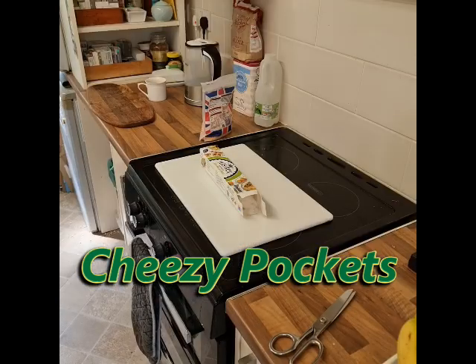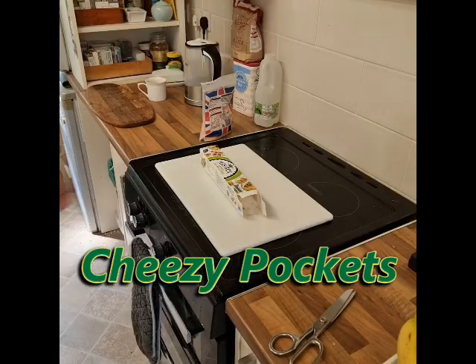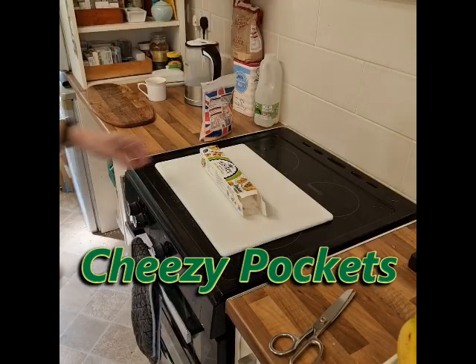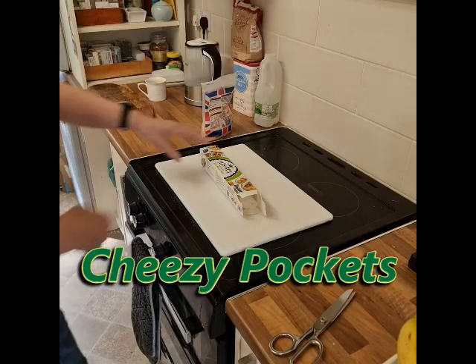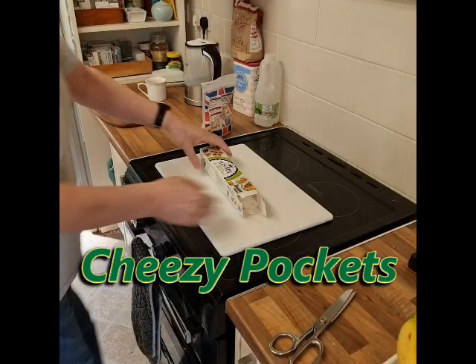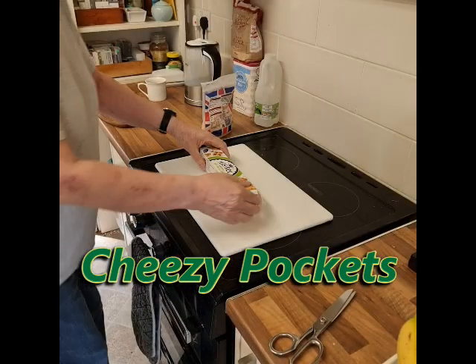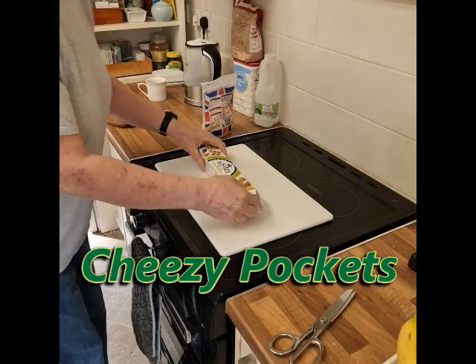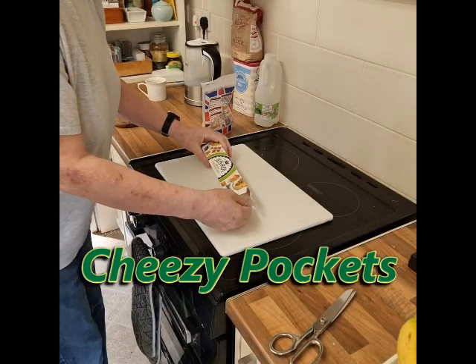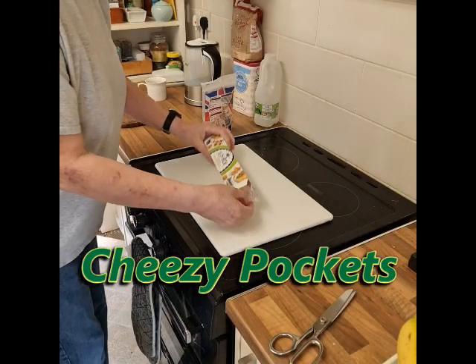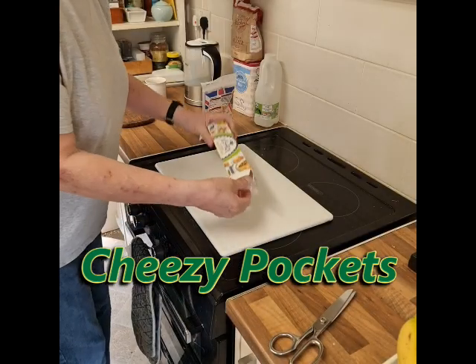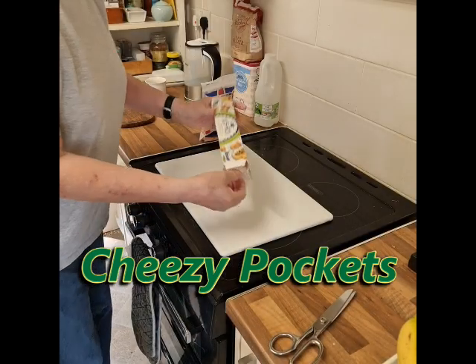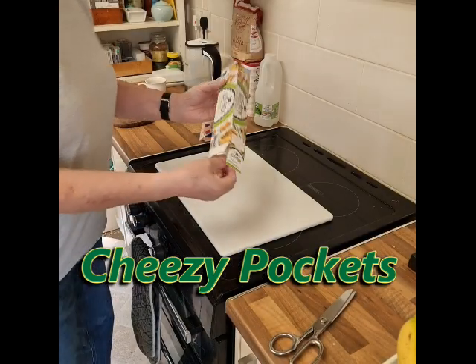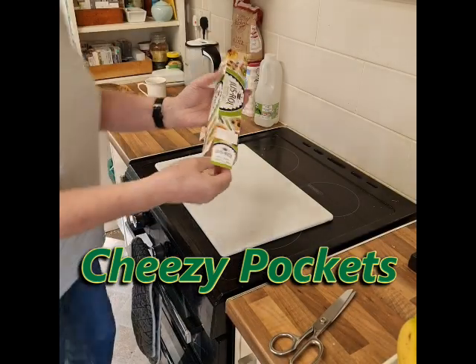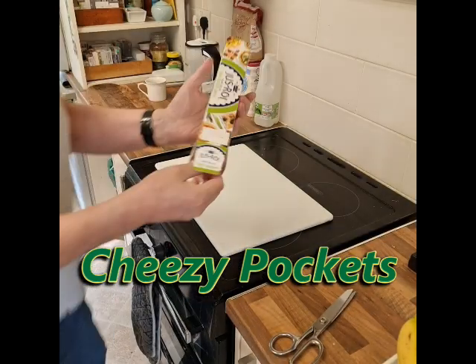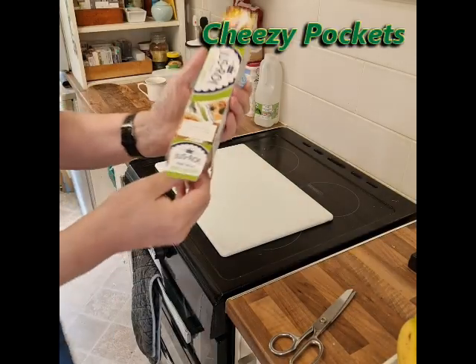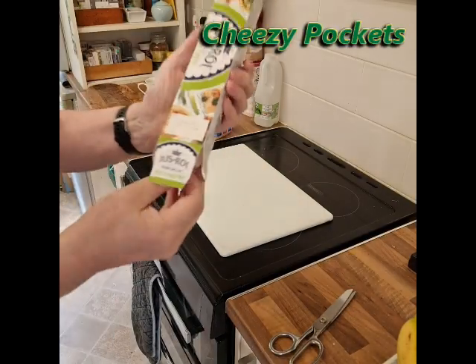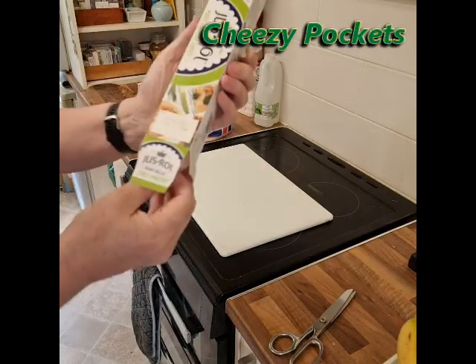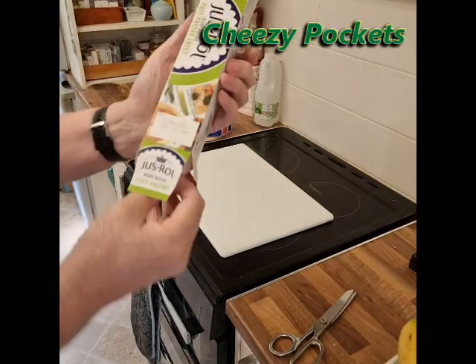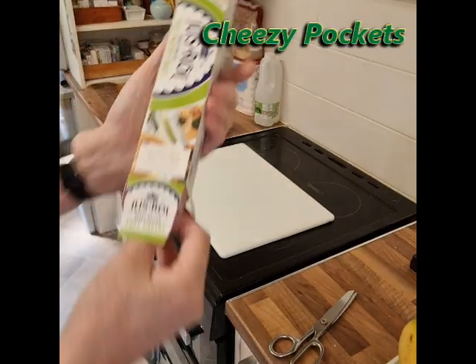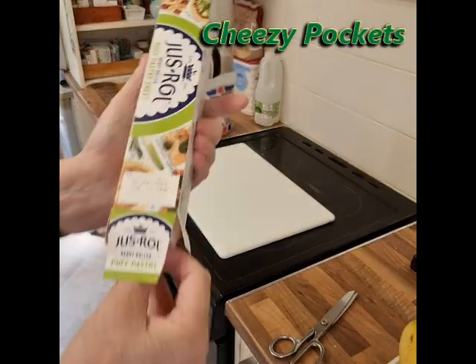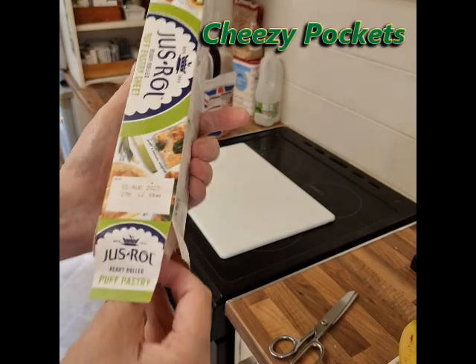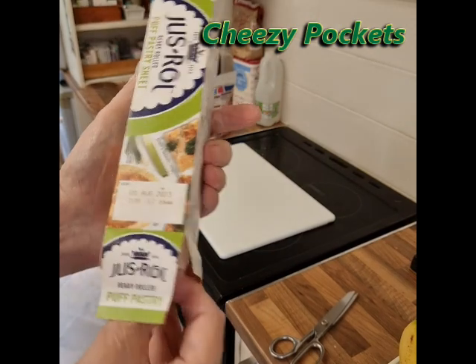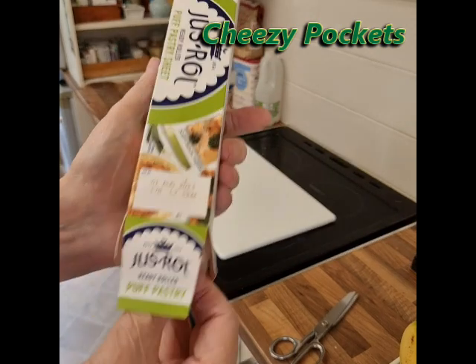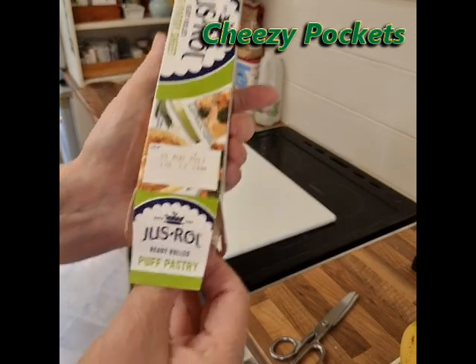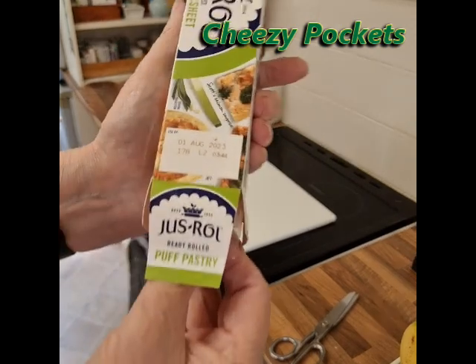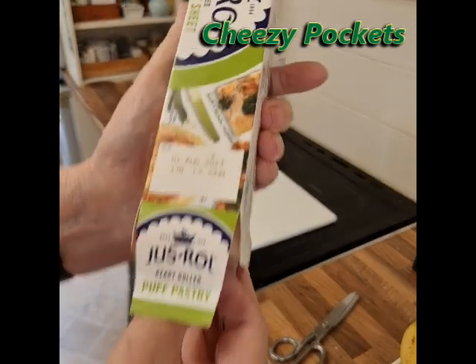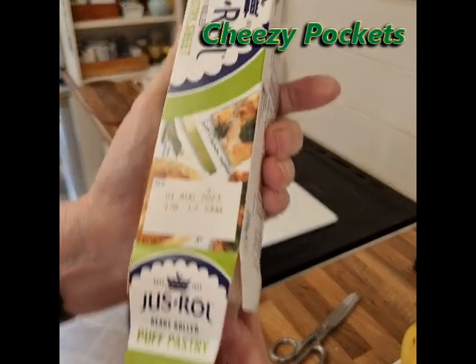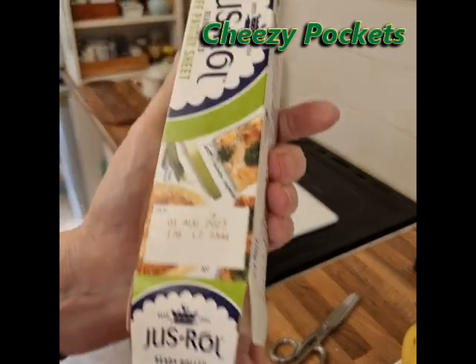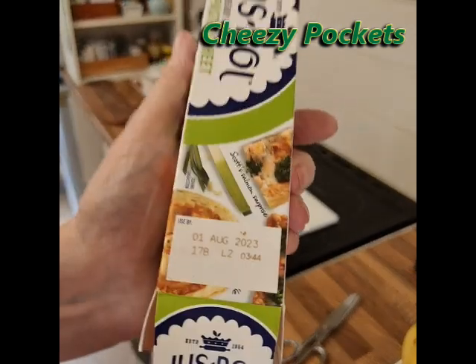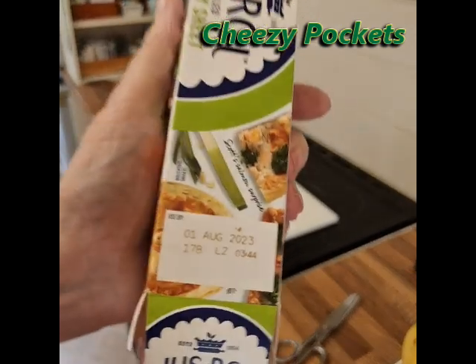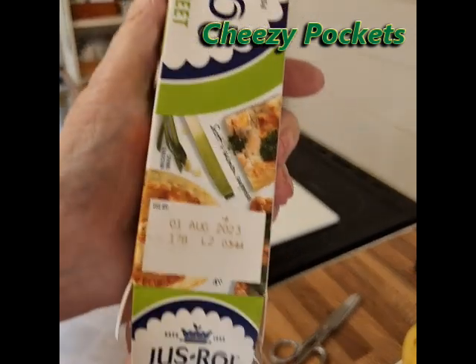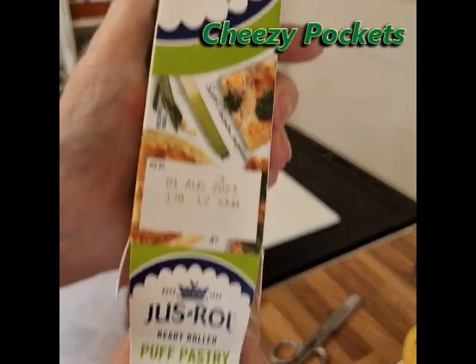All you need is a packet of puff pastry, a bag of cheese, and an oven — that's all you need.